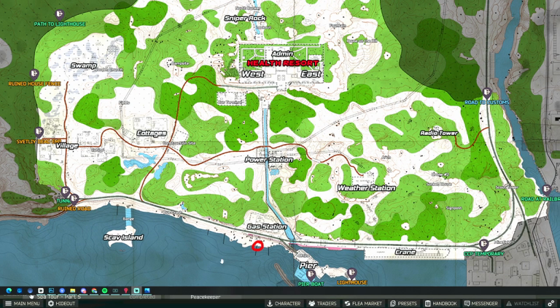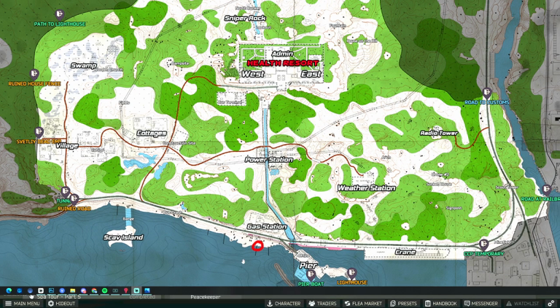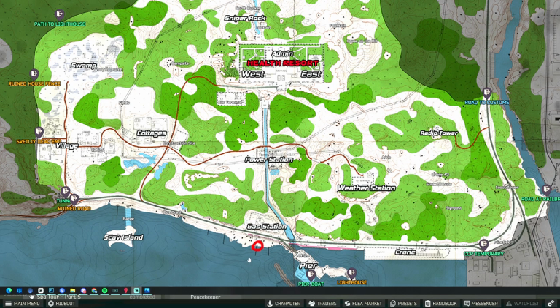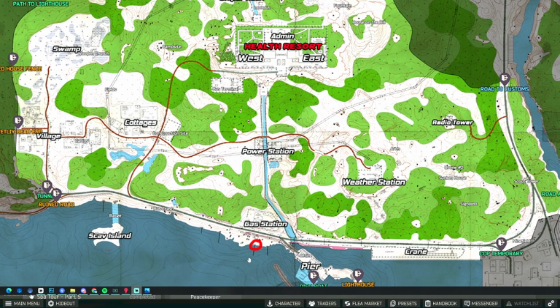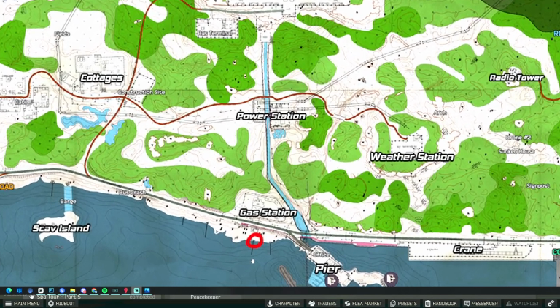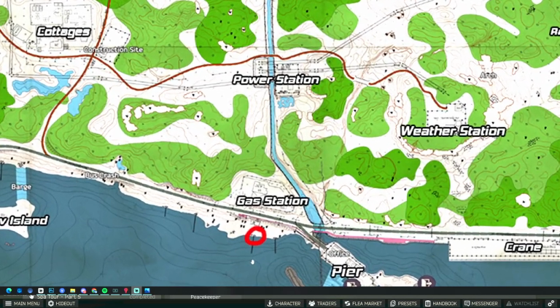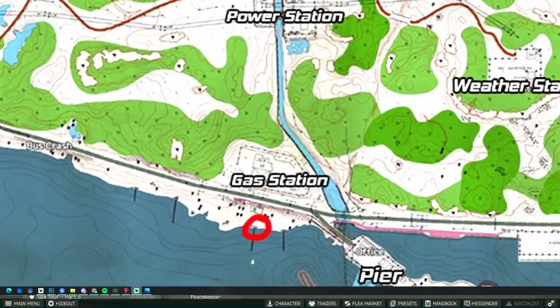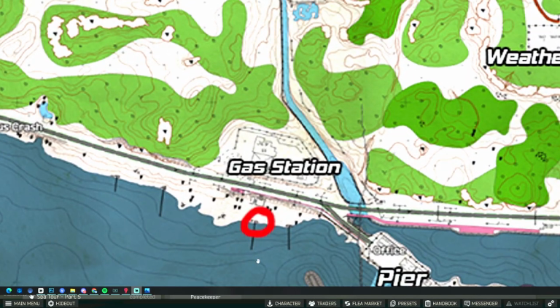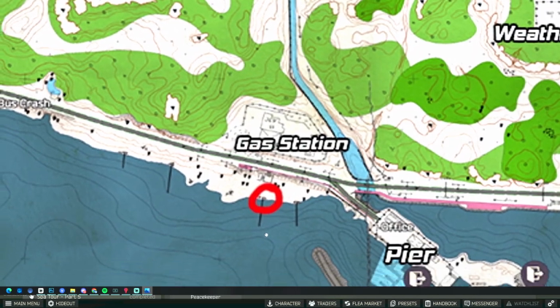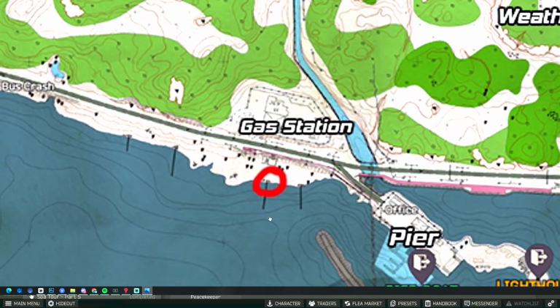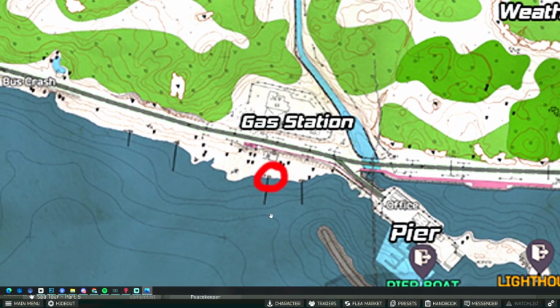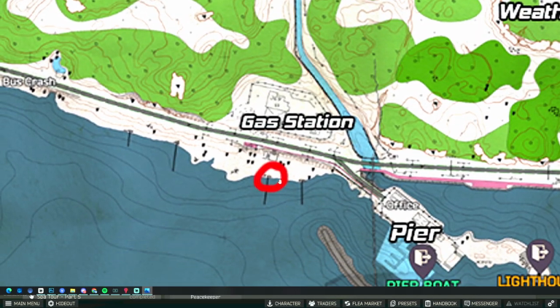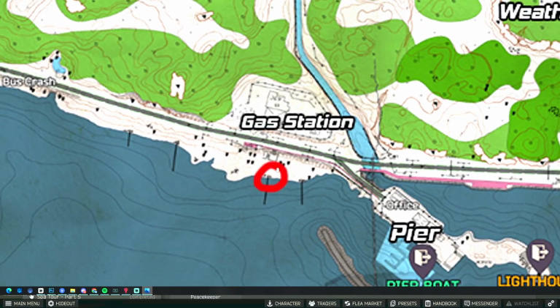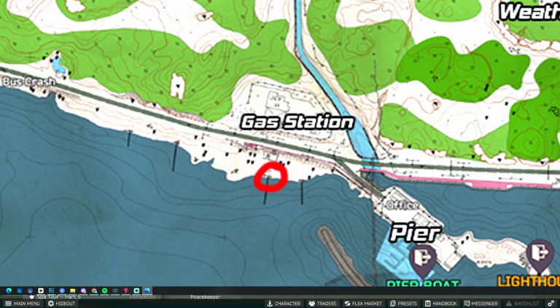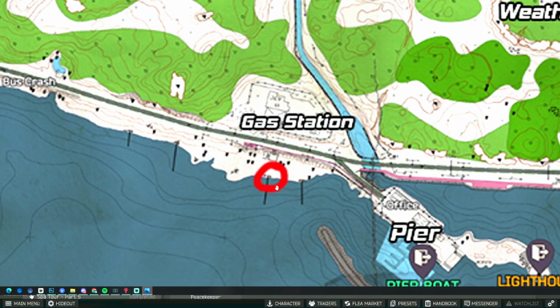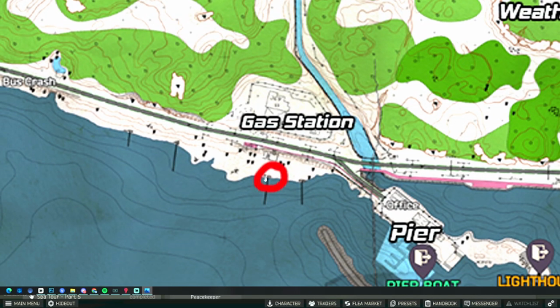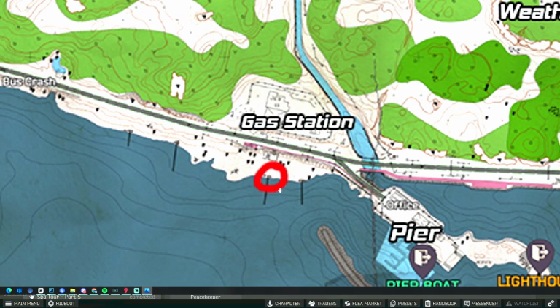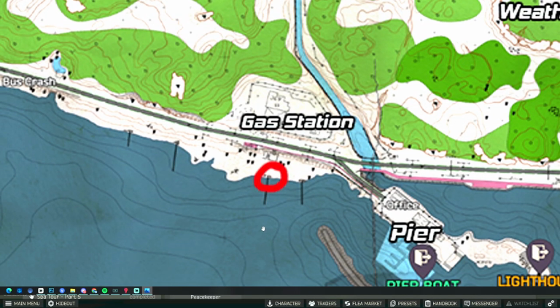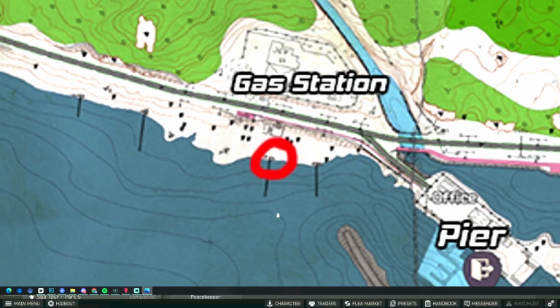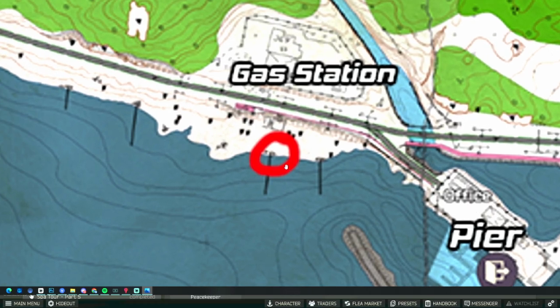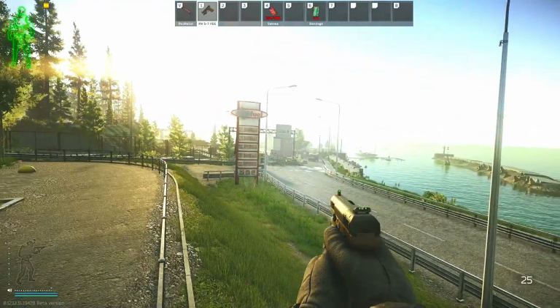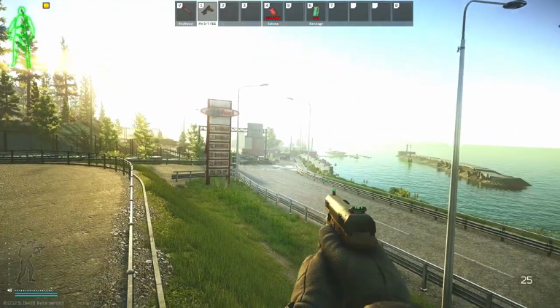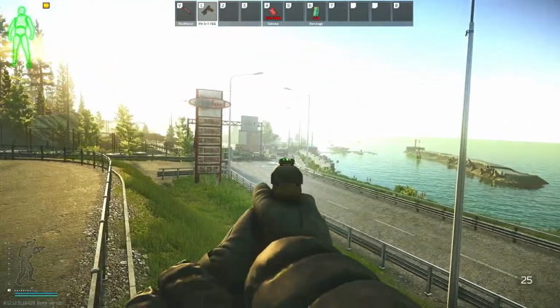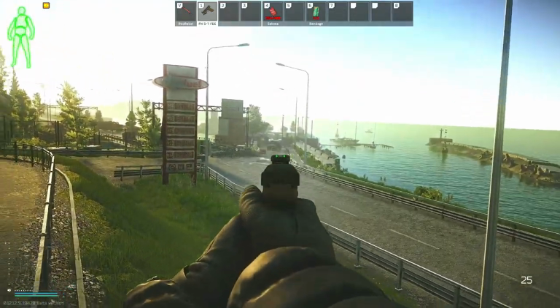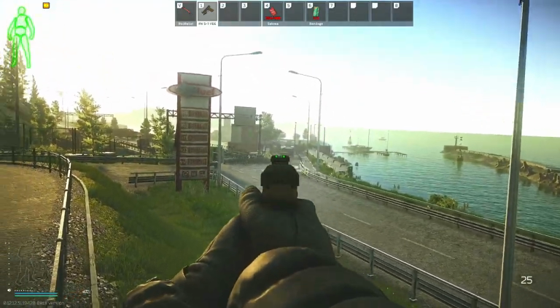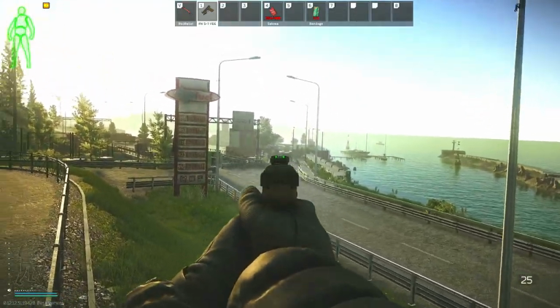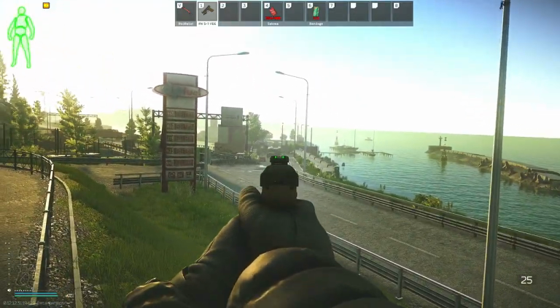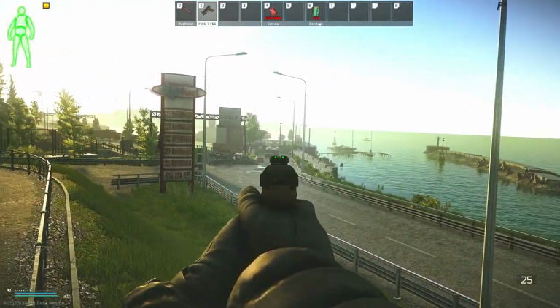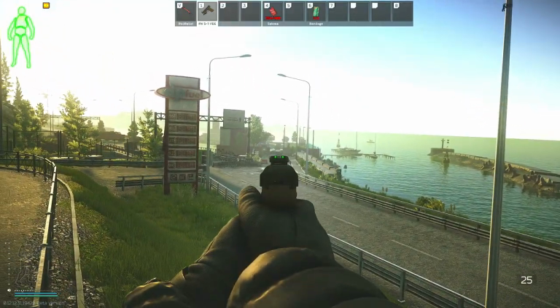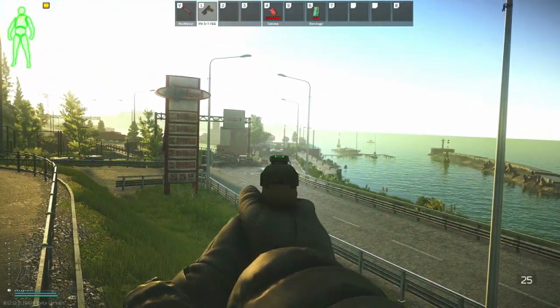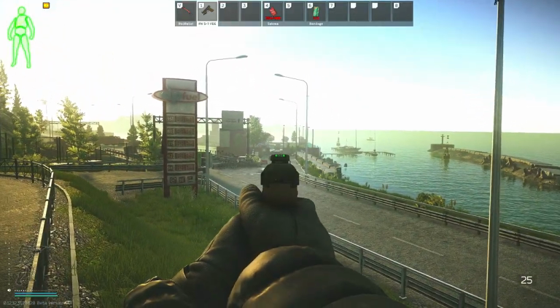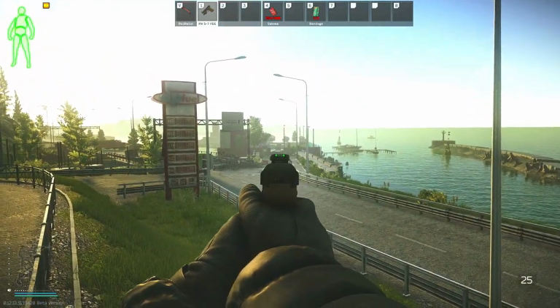Here is the map of Shoreline. We are going right down here by the pier and the gas station, as you can see by the circle. Here we are at the location — this is the entrance down to the pier.